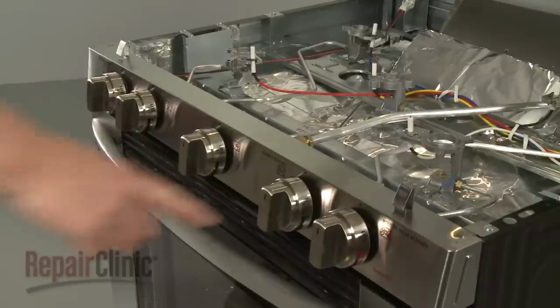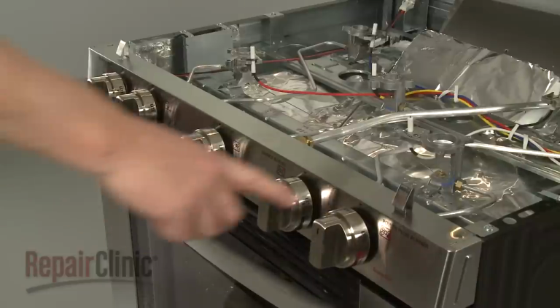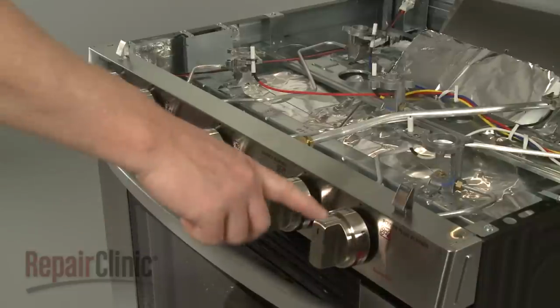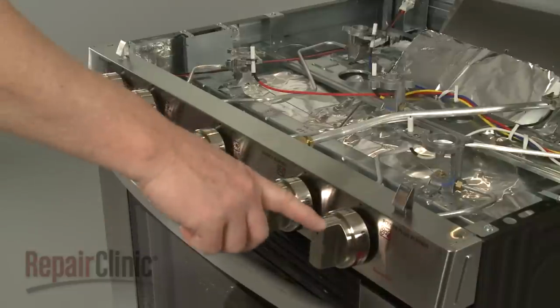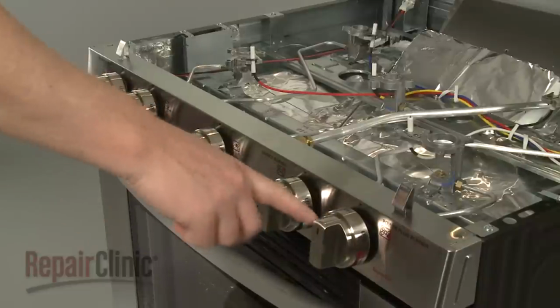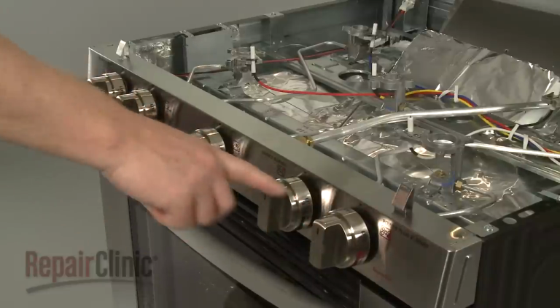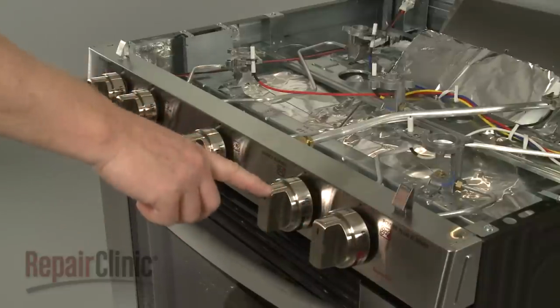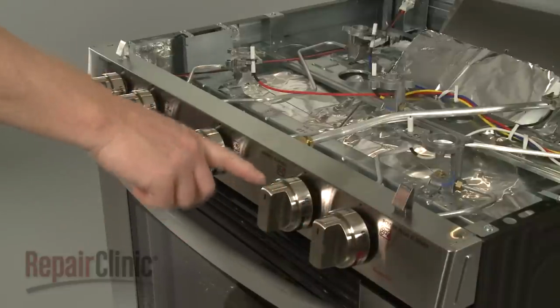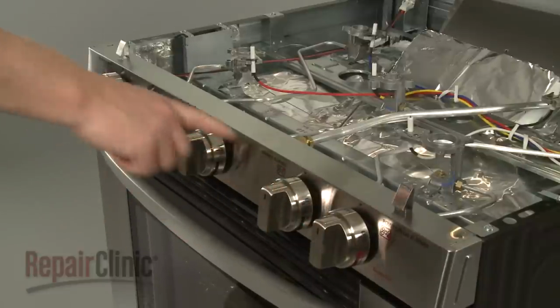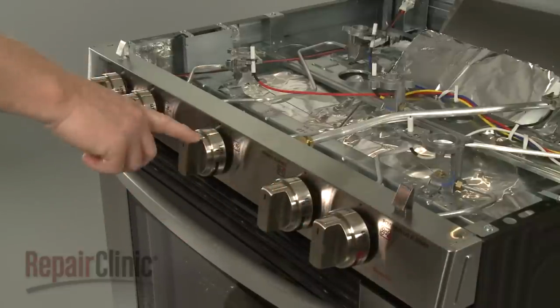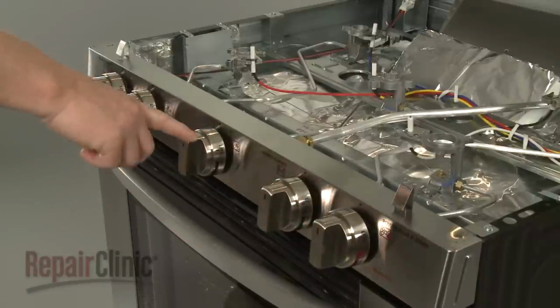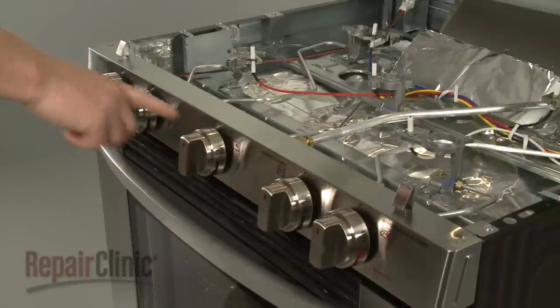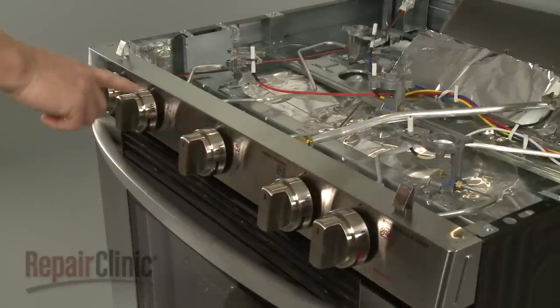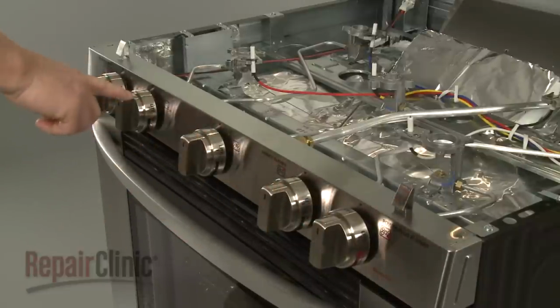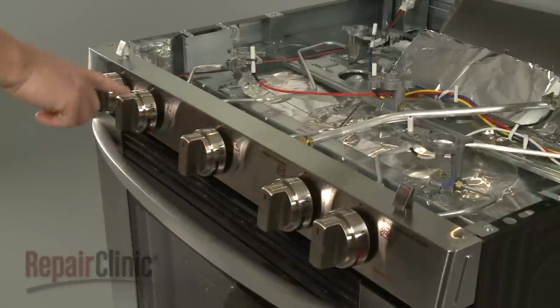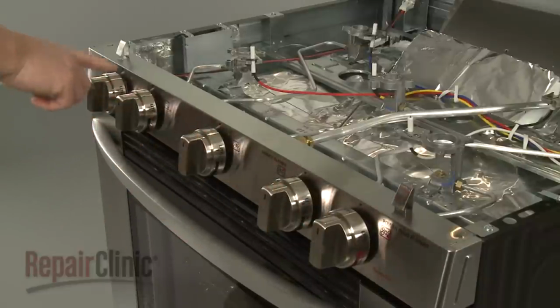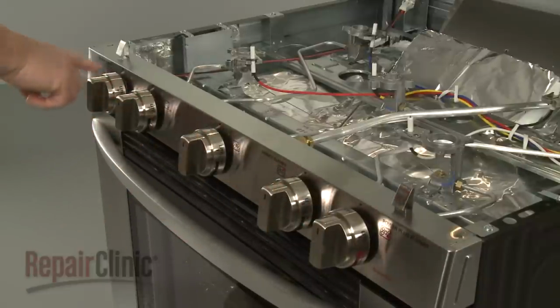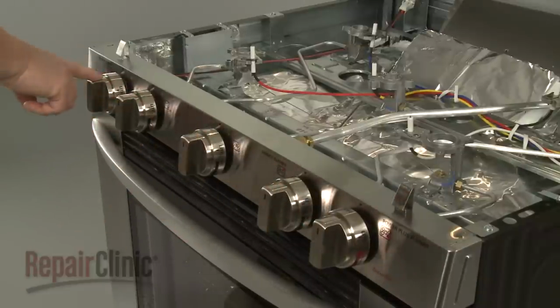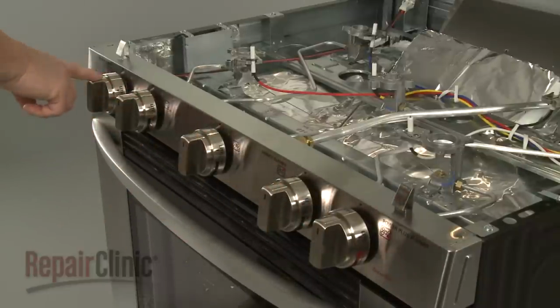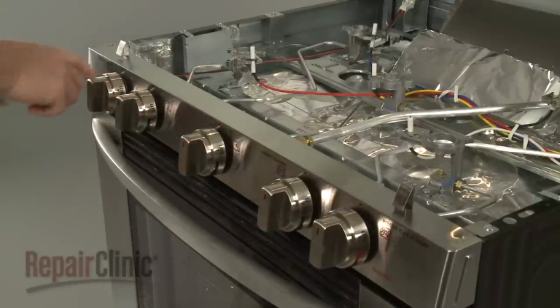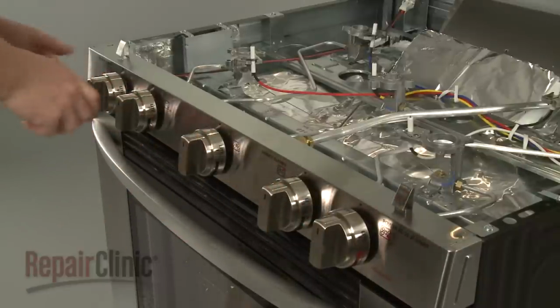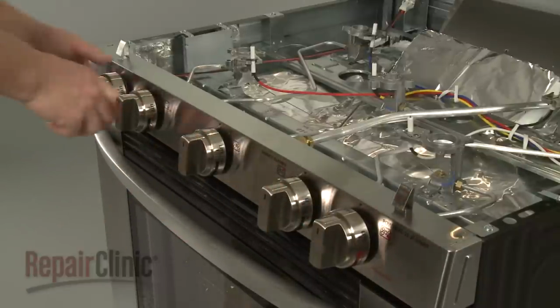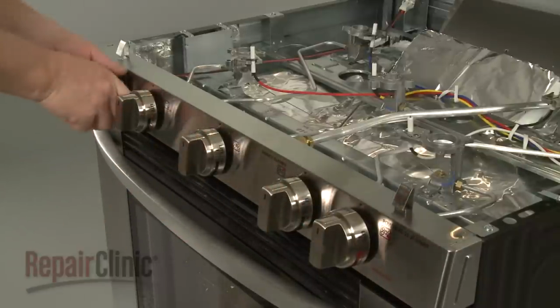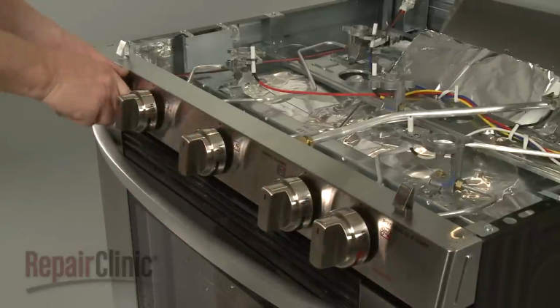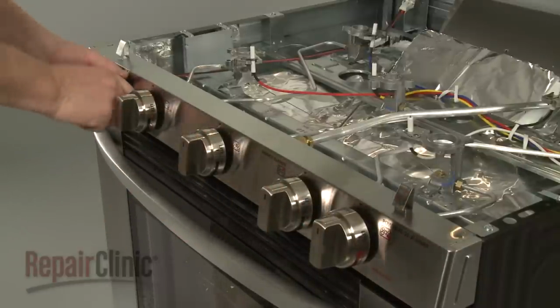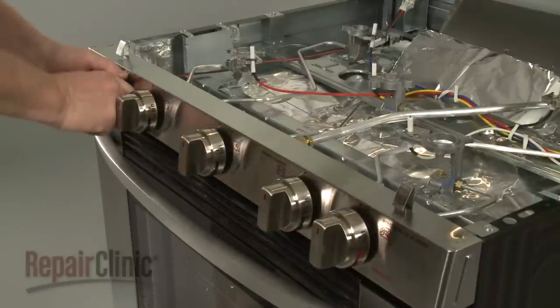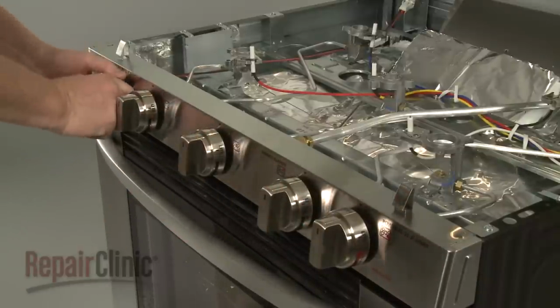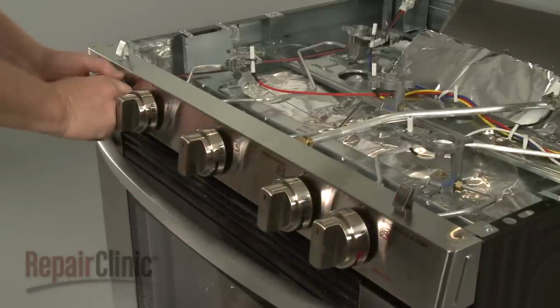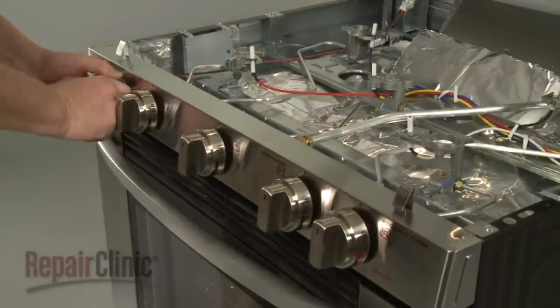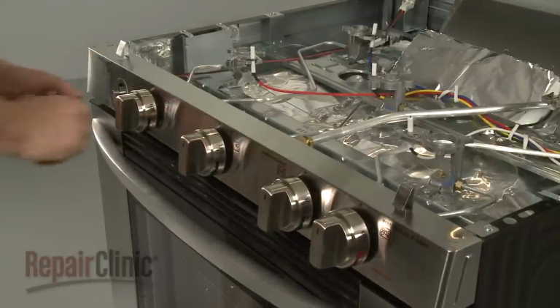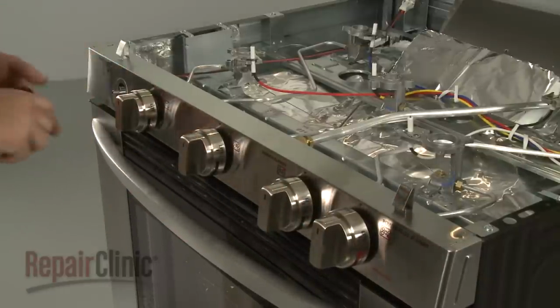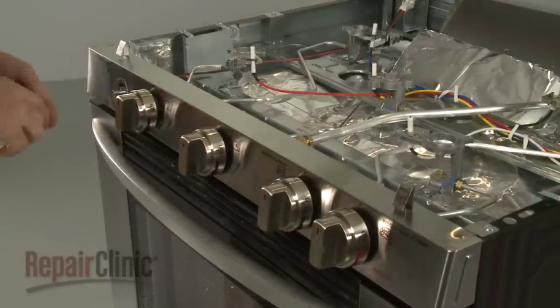Next, note the location of the burner control knobs, then remove them.